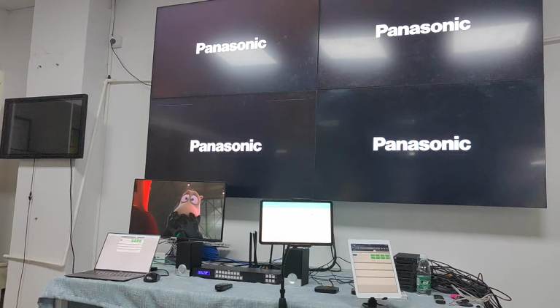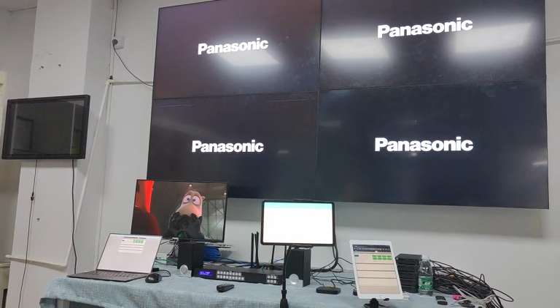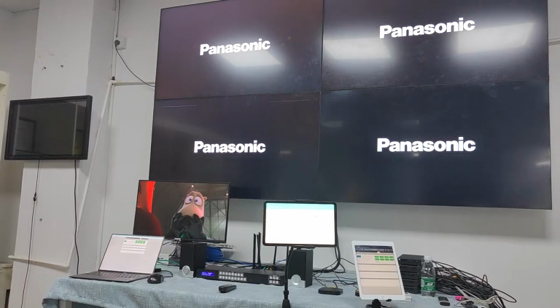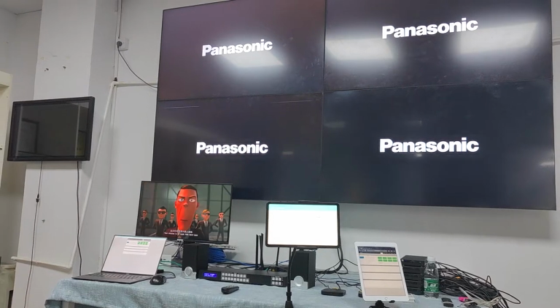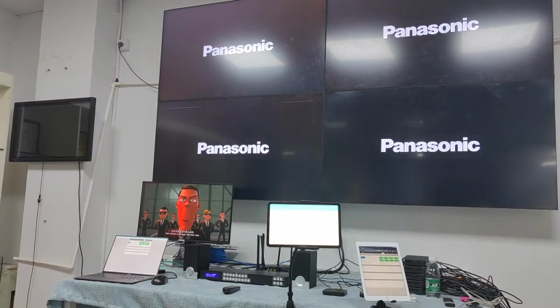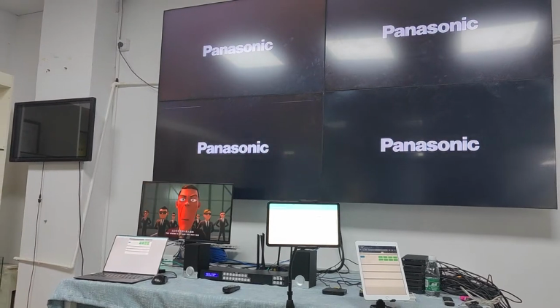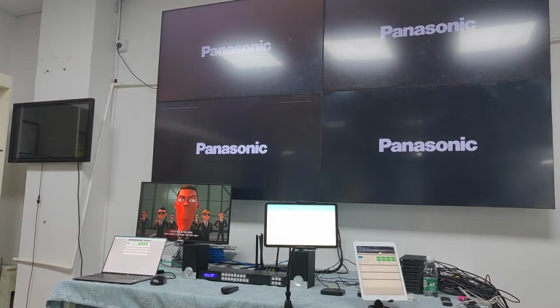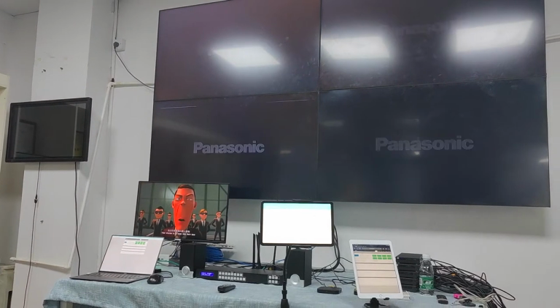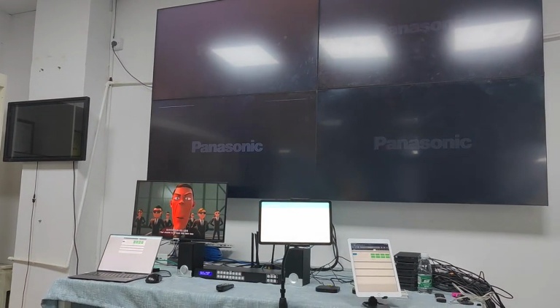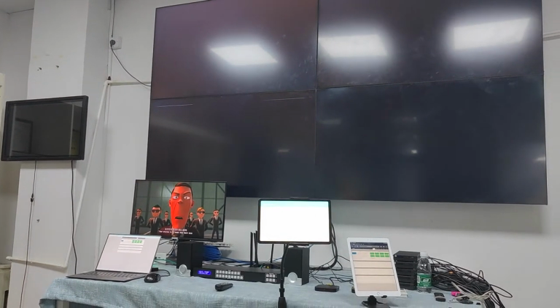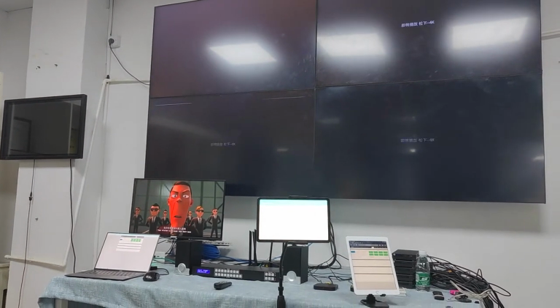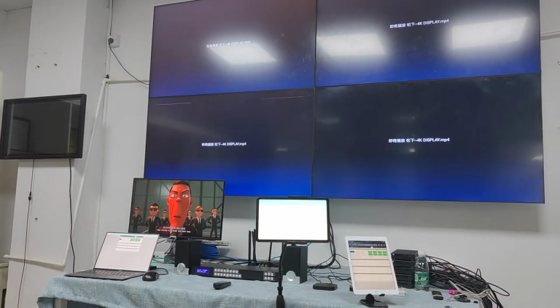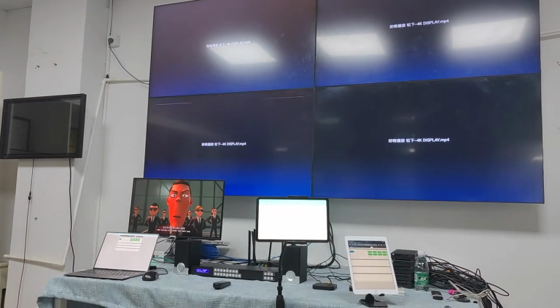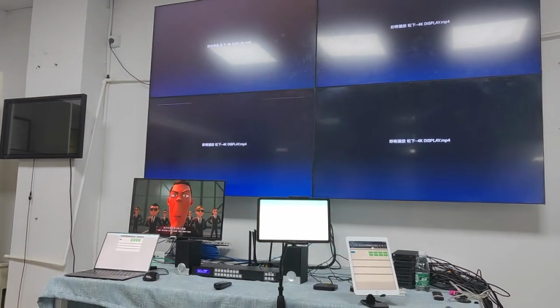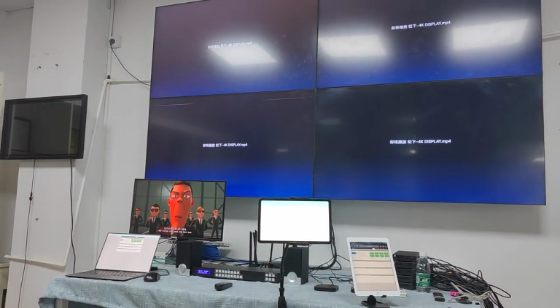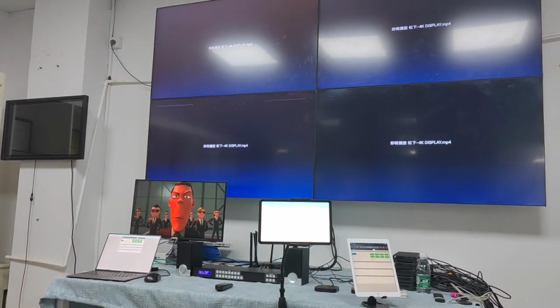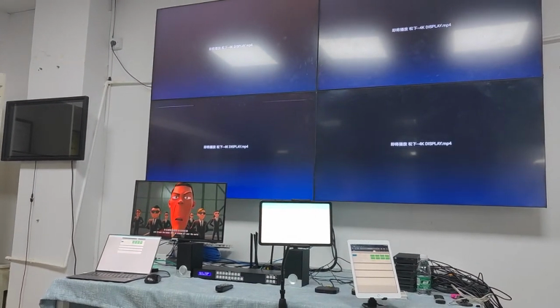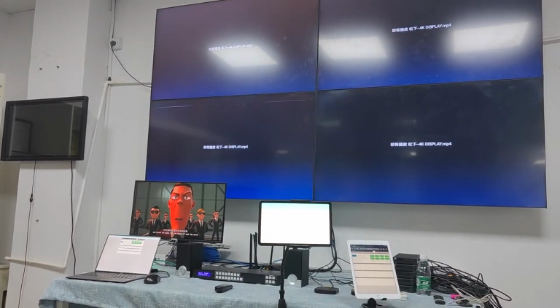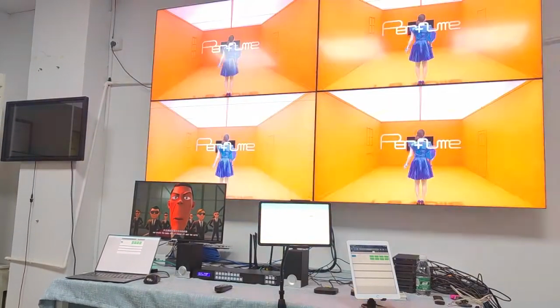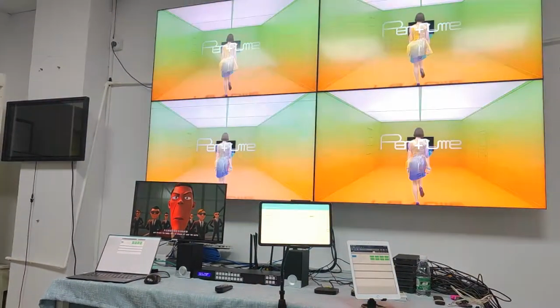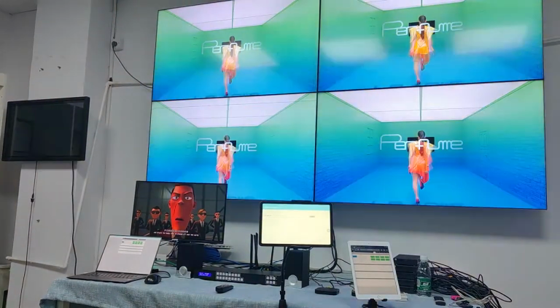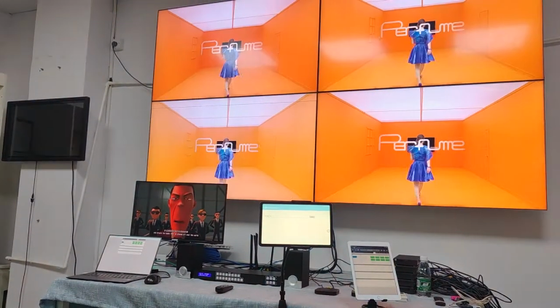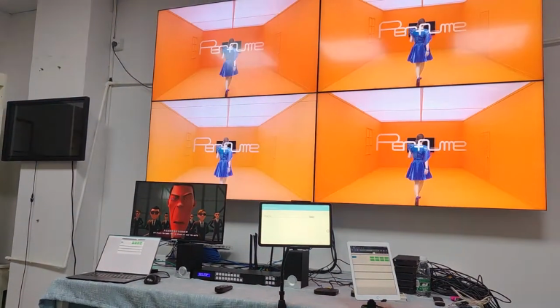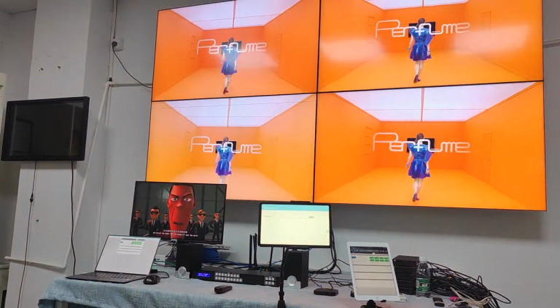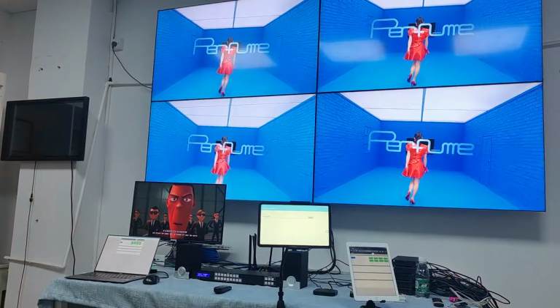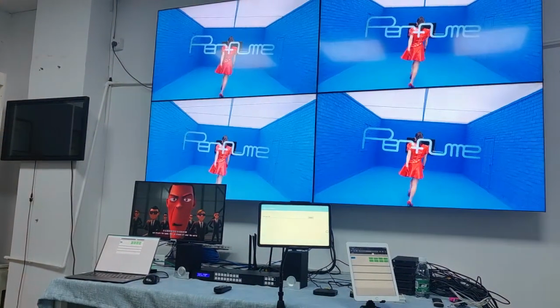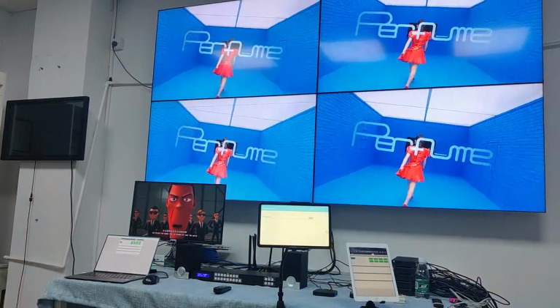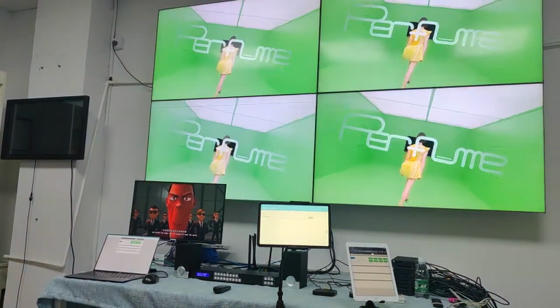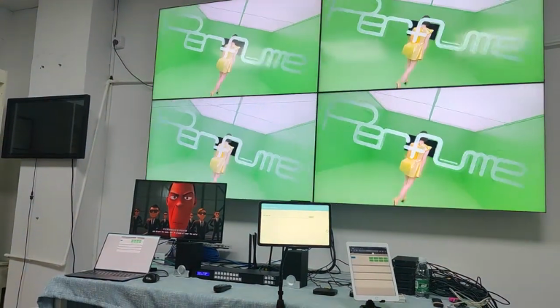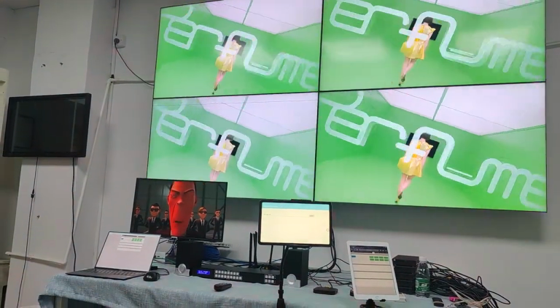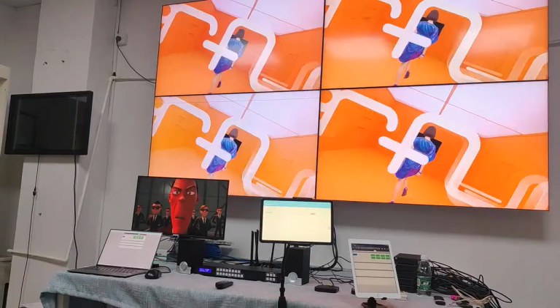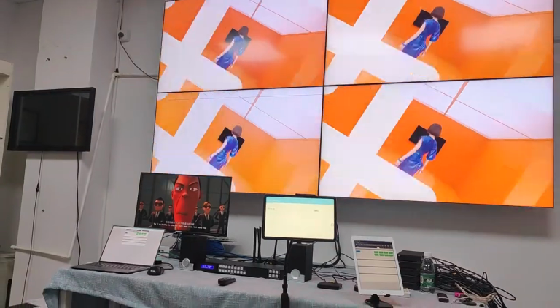This video is going to show you about our newest 8x9 HD matrix switcher.